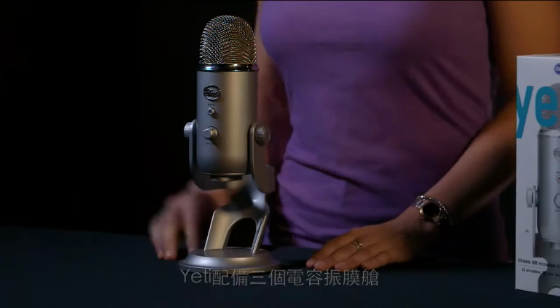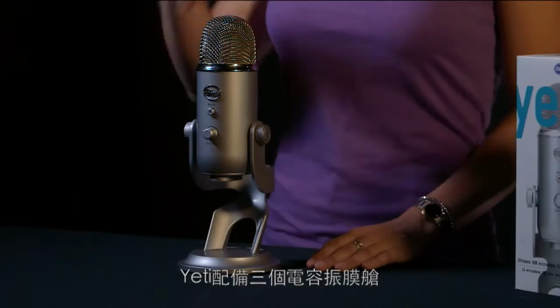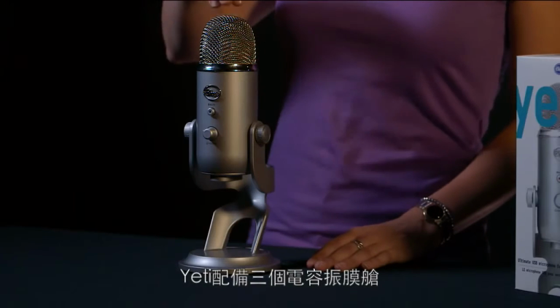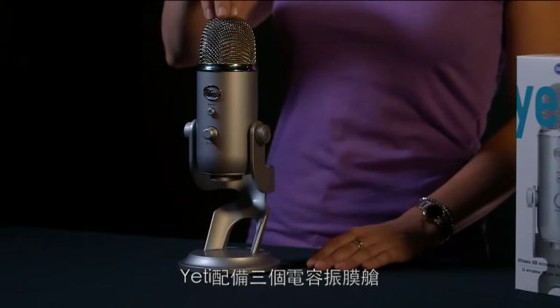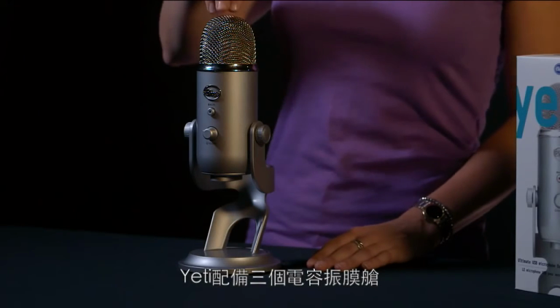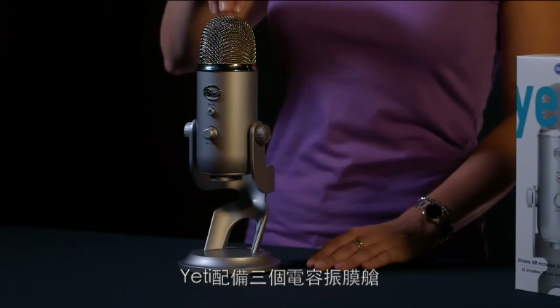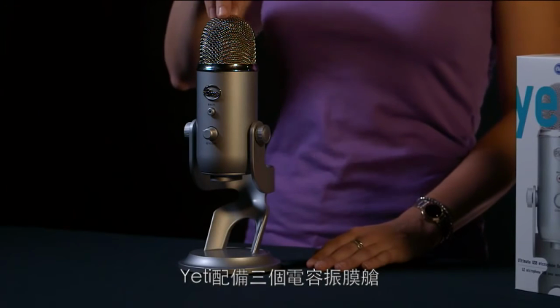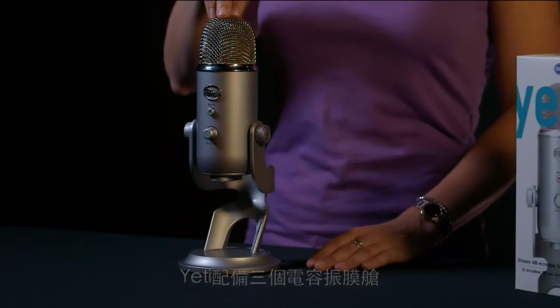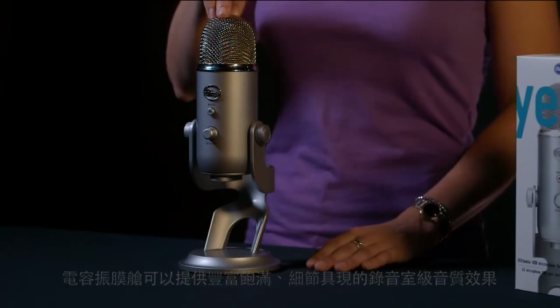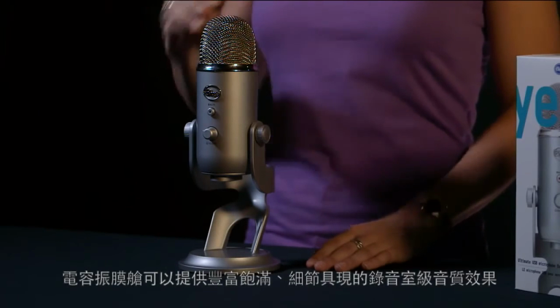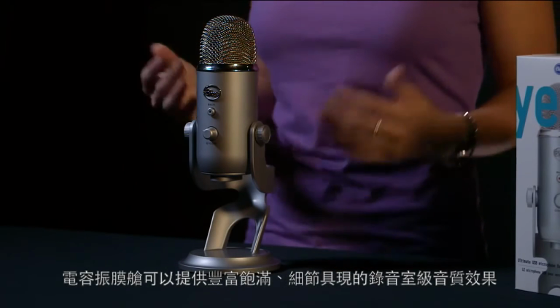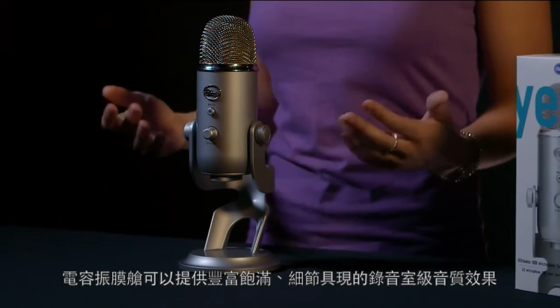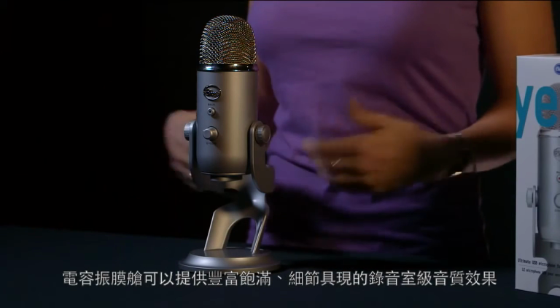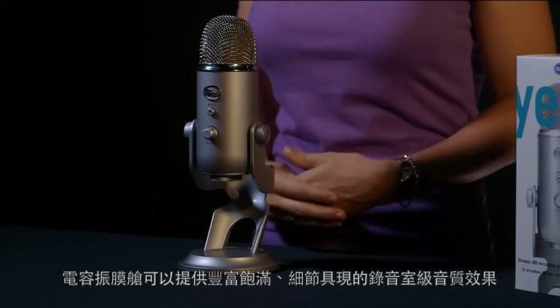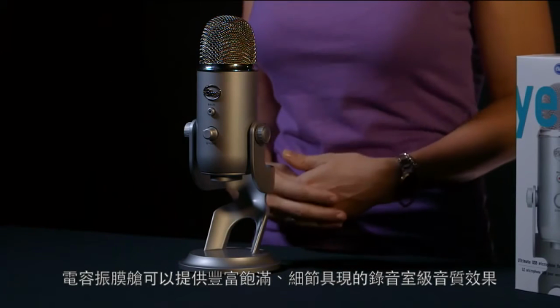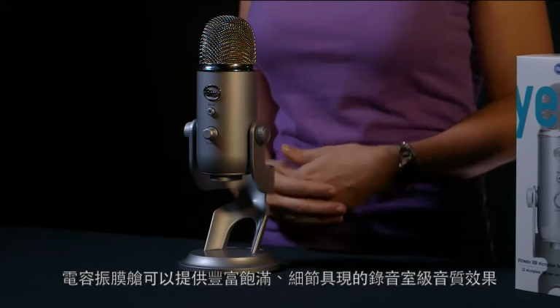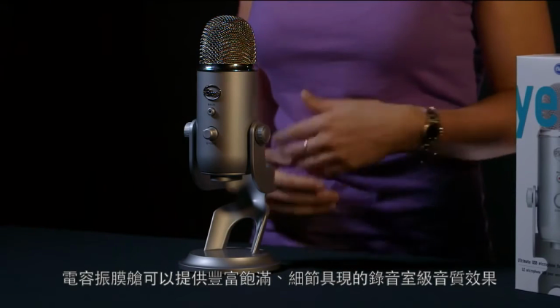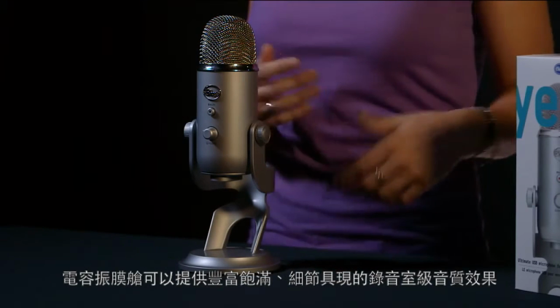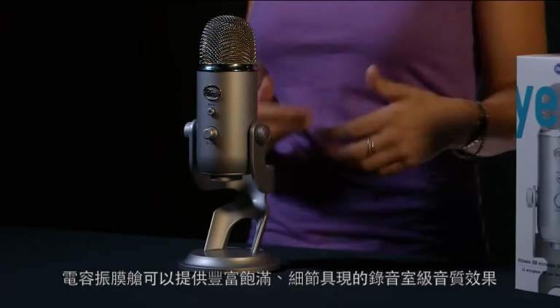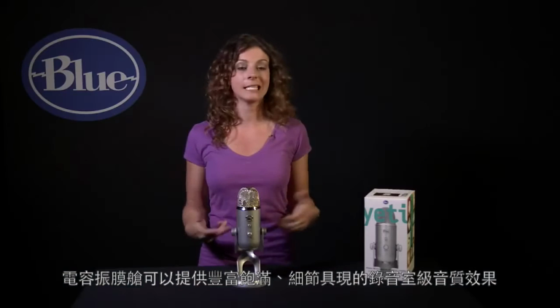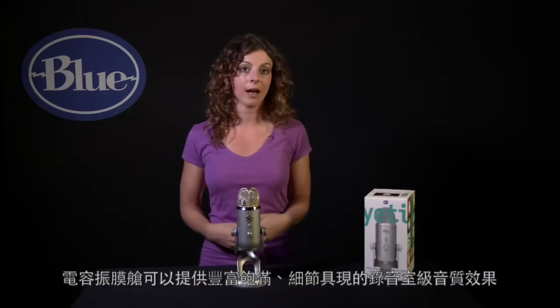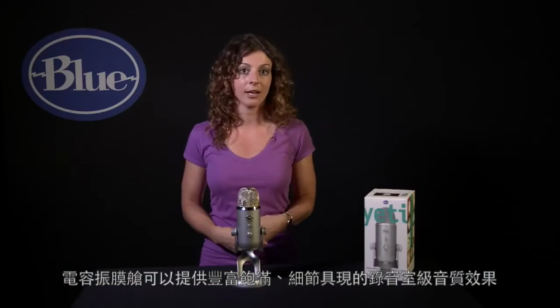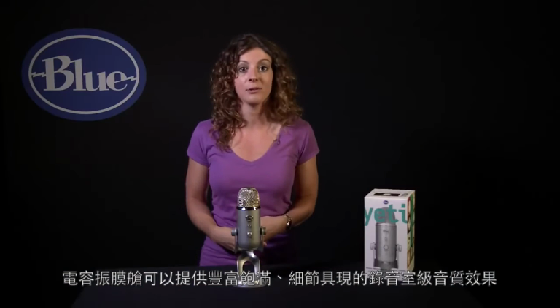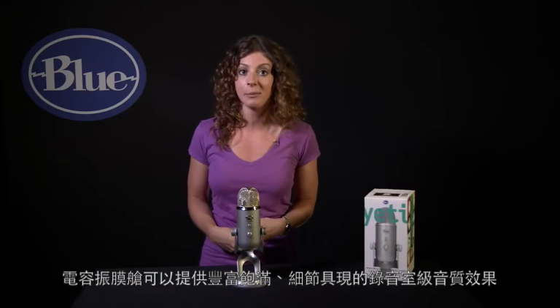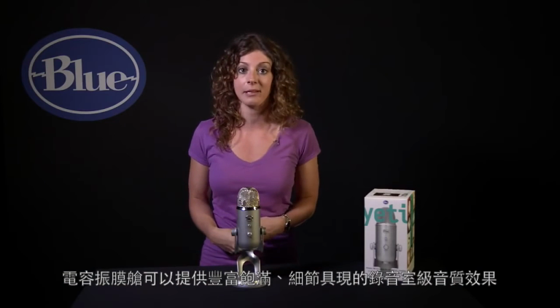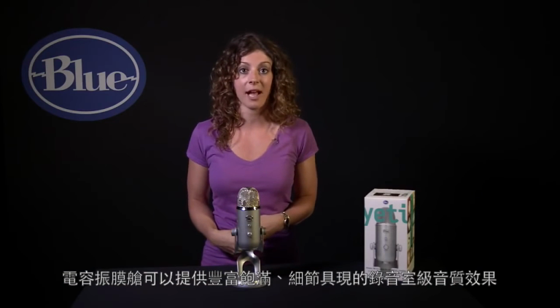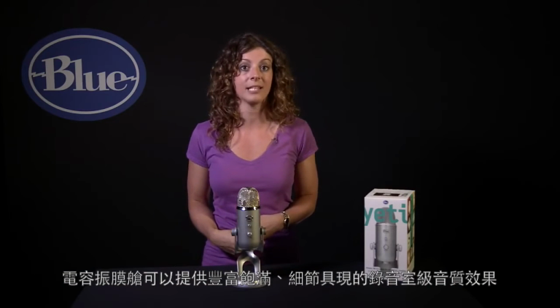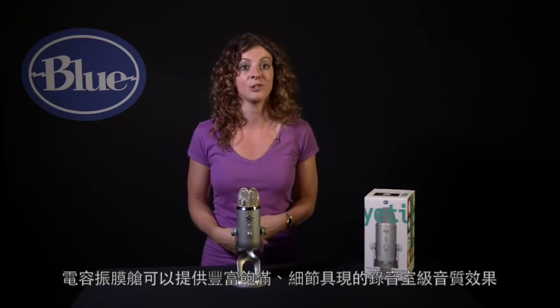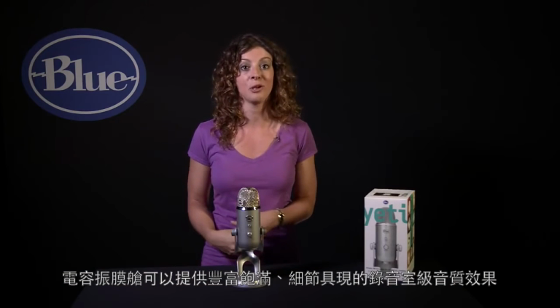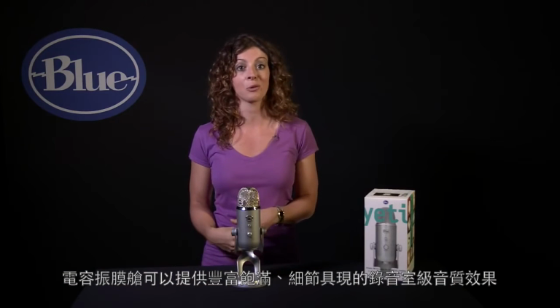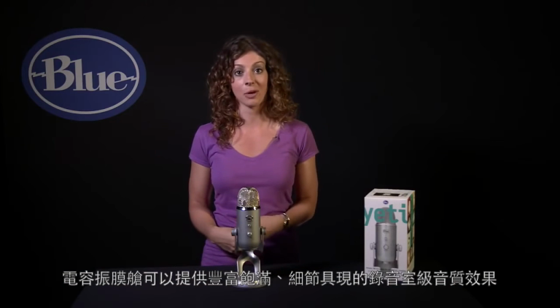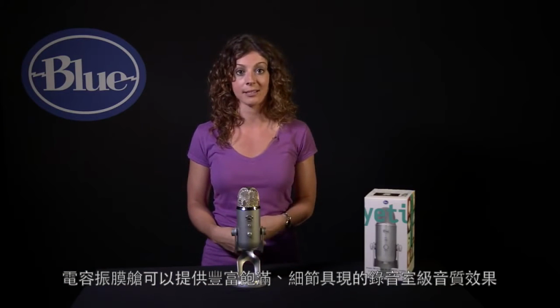Yeti features three condenser capsules. A condenser capsule delivers that rich detailed audio you typically find in studio recordings.